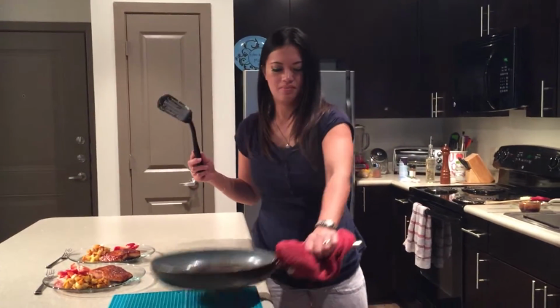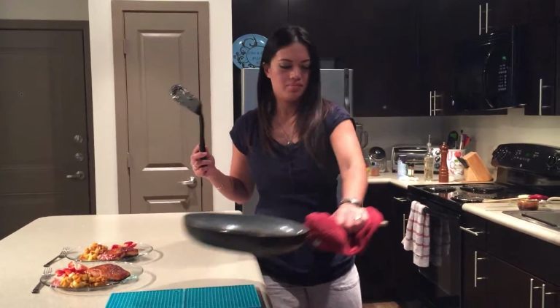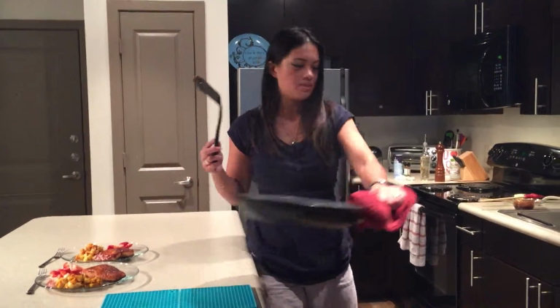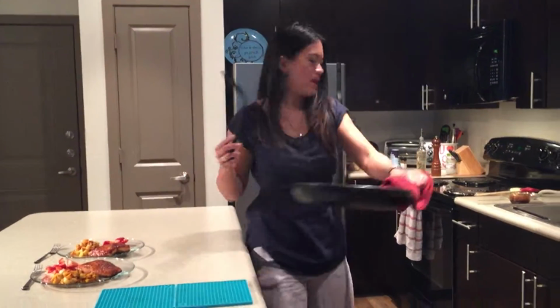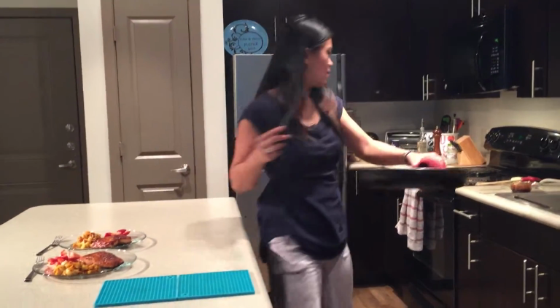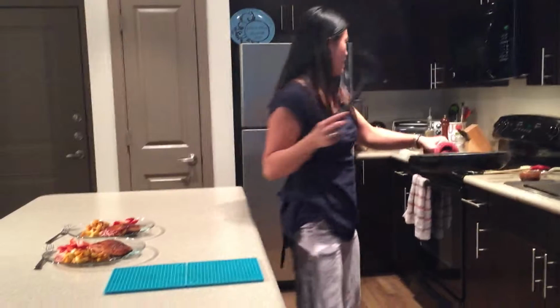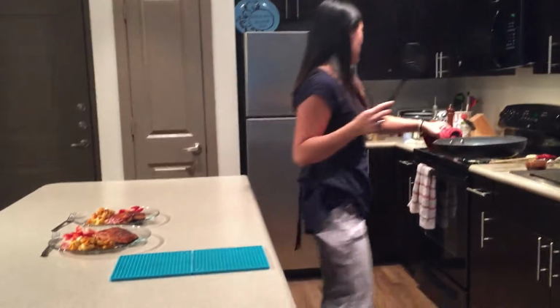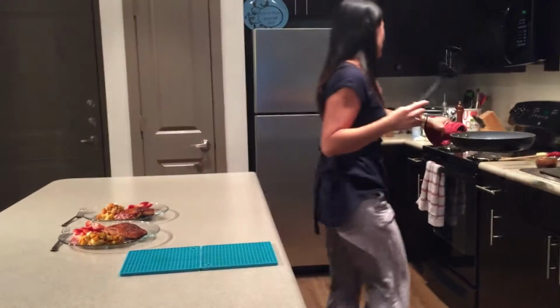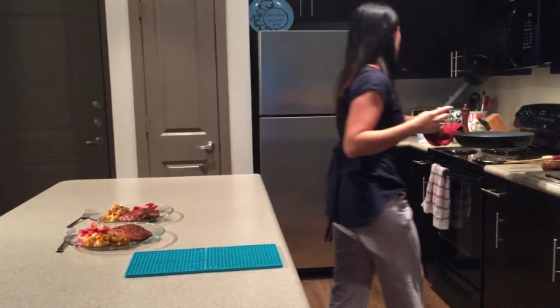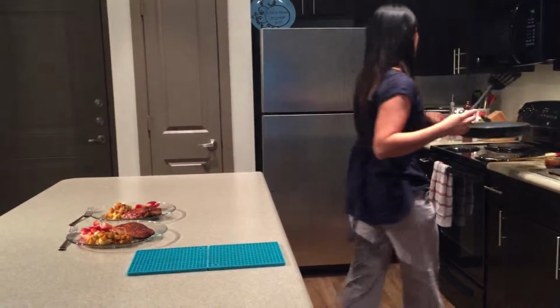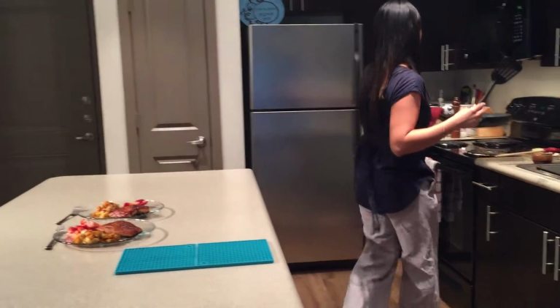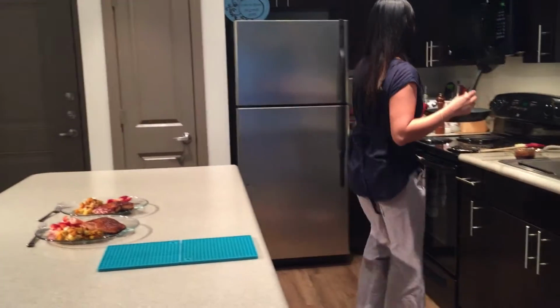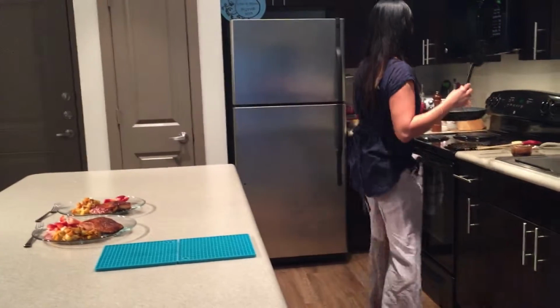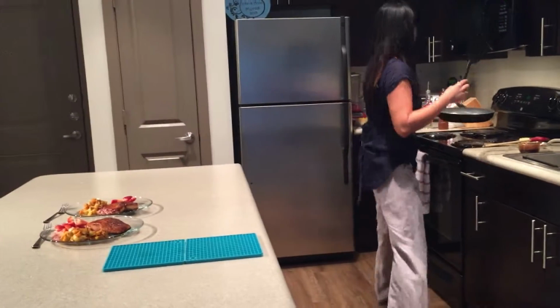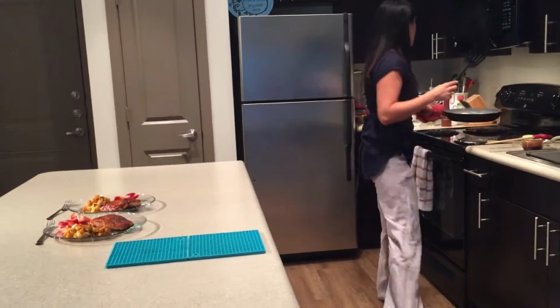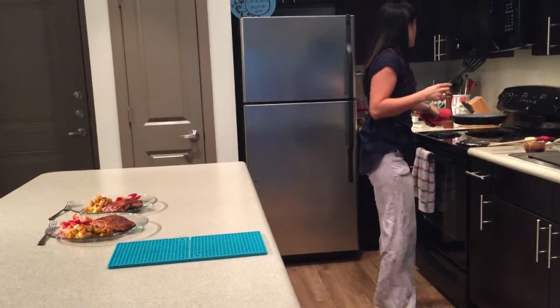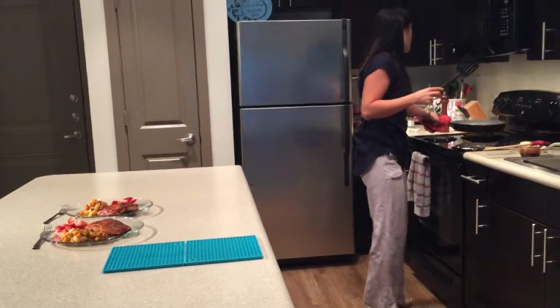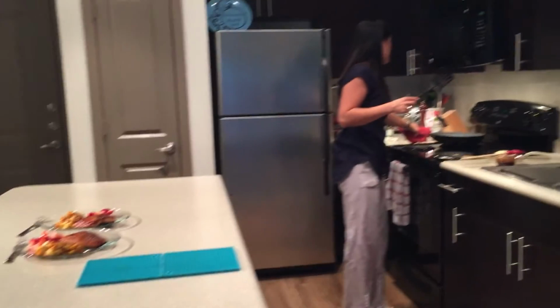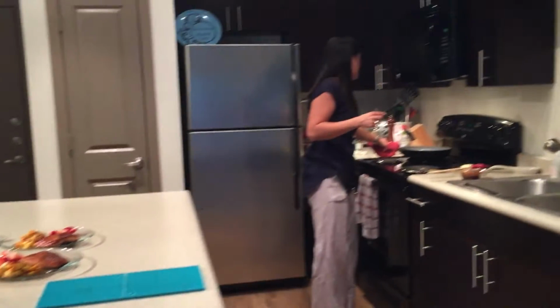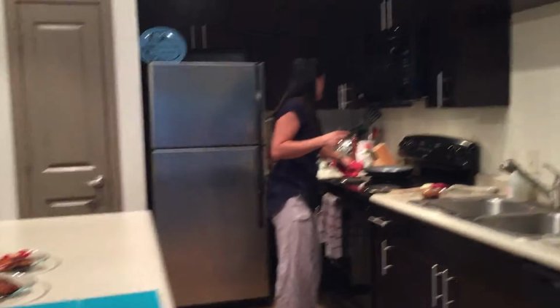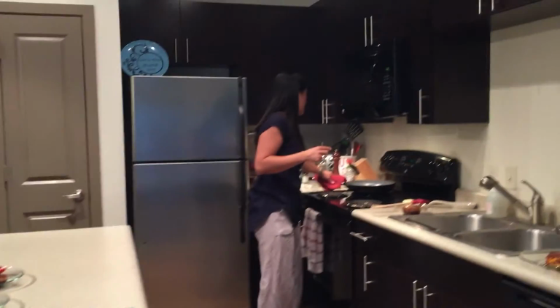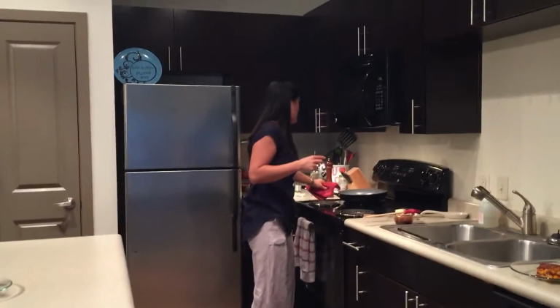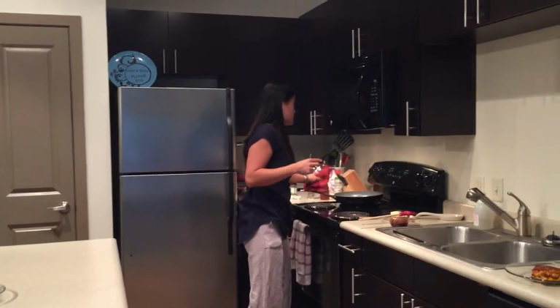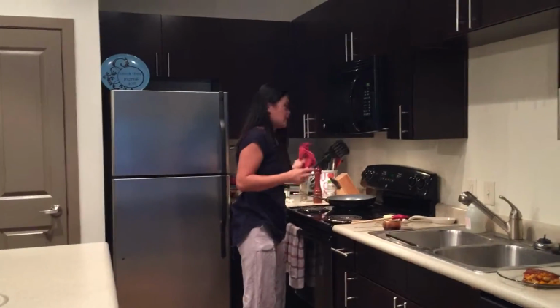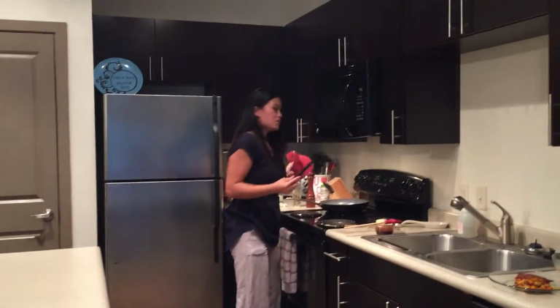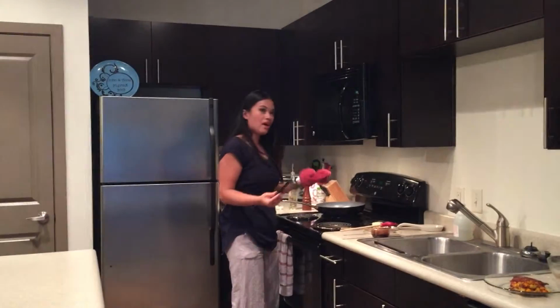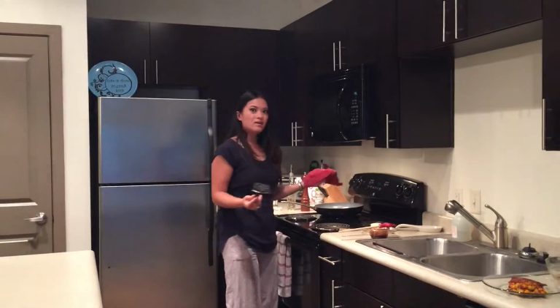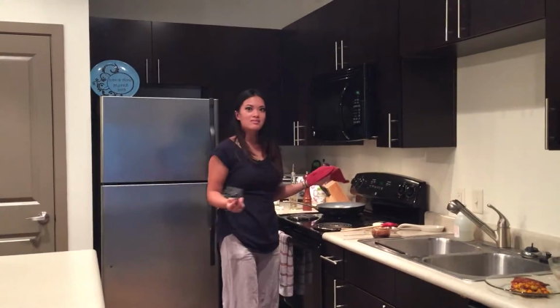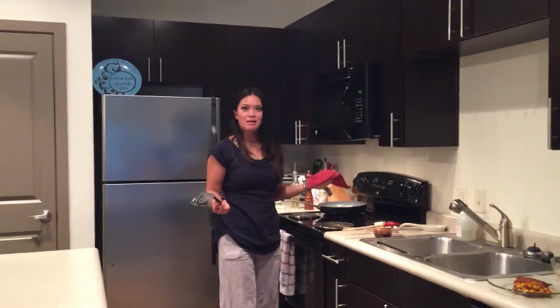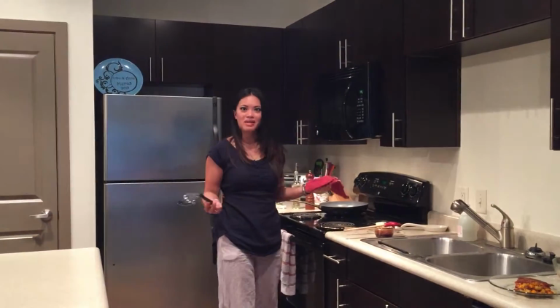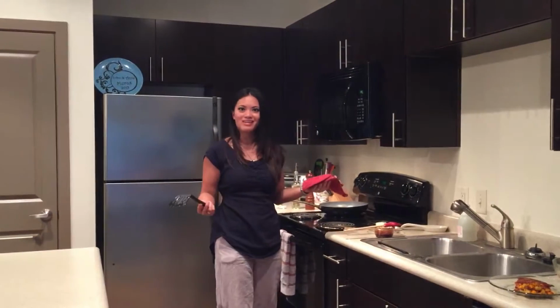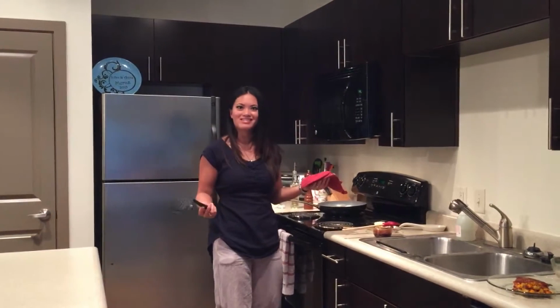Put the pan away and you're done. Time to eat.